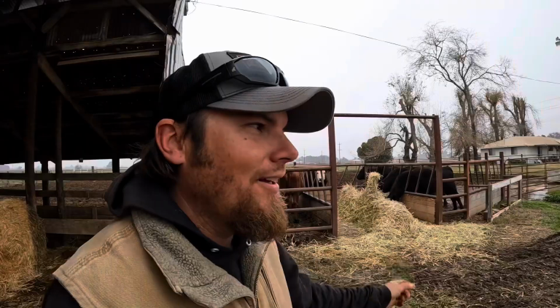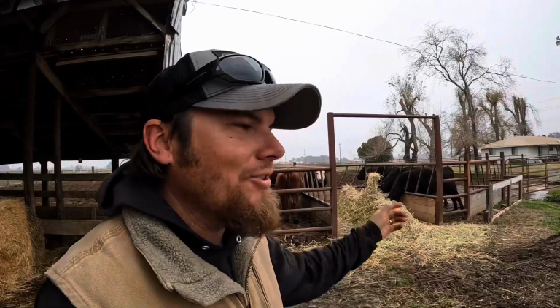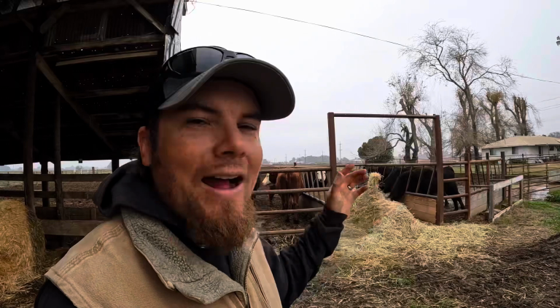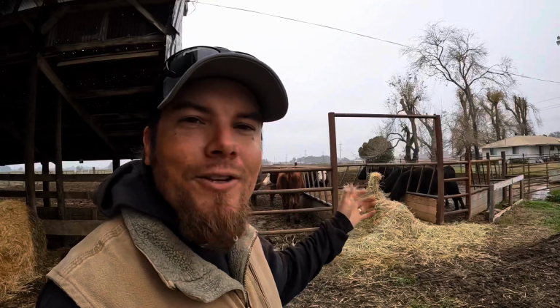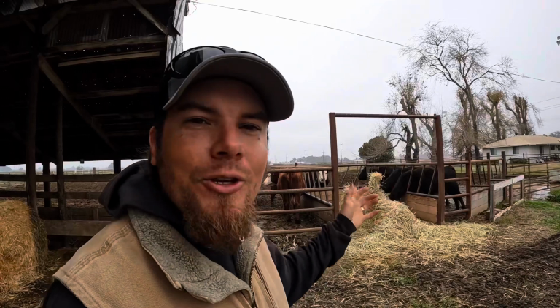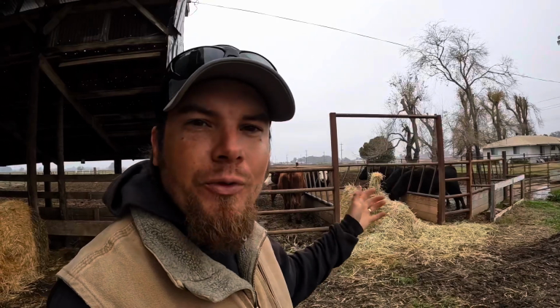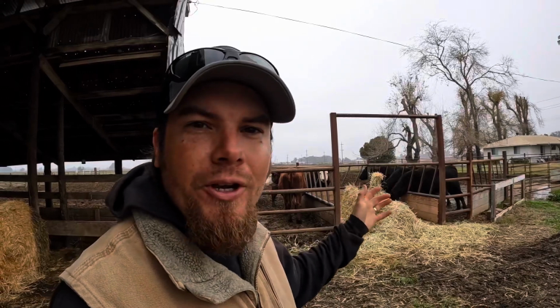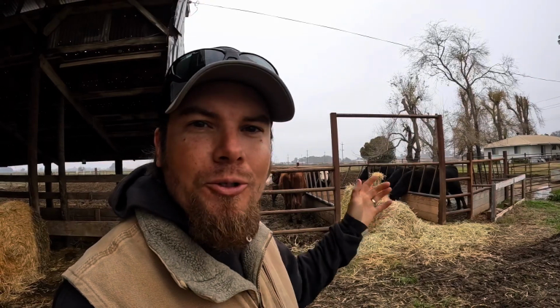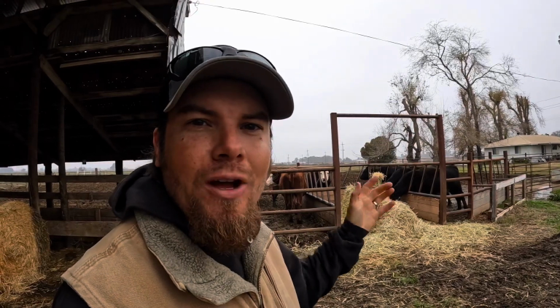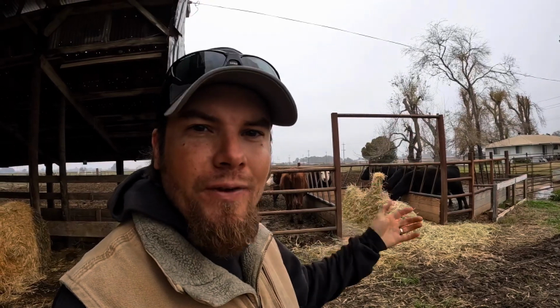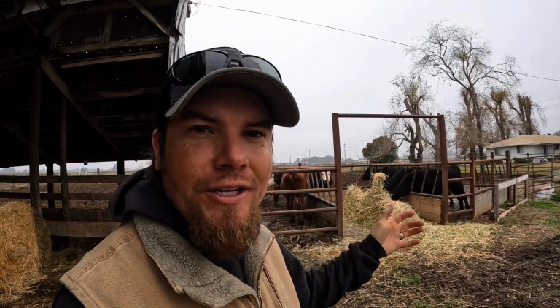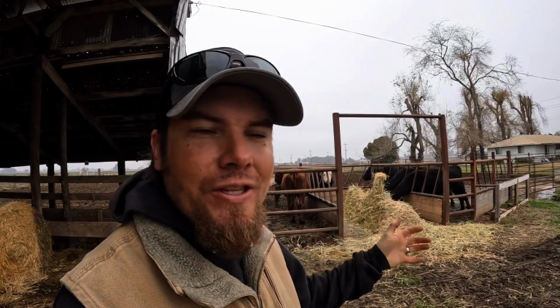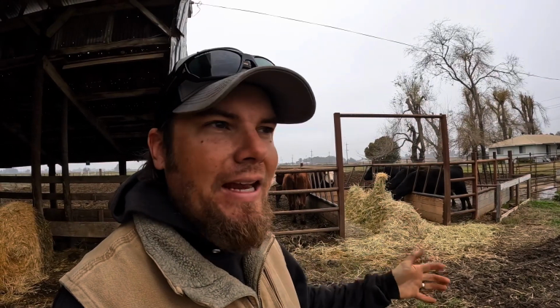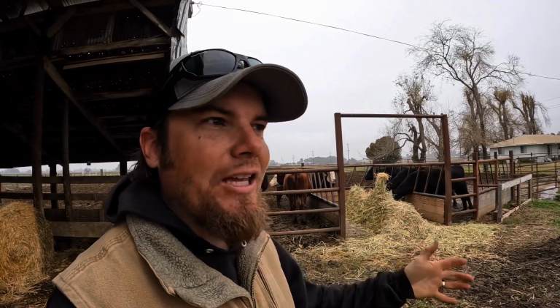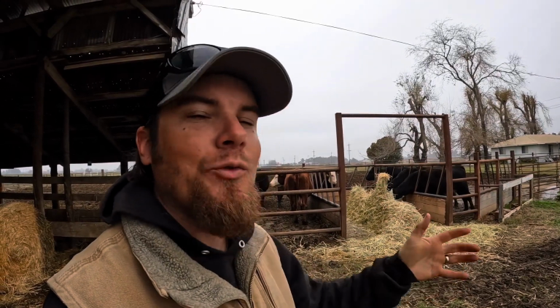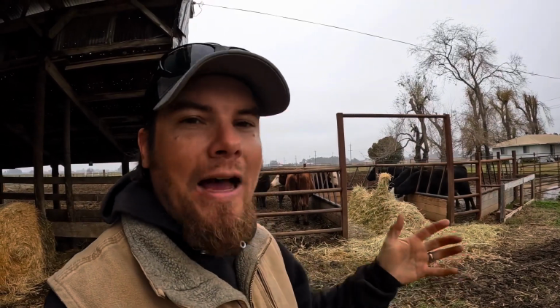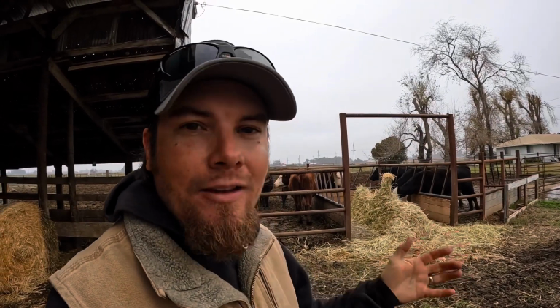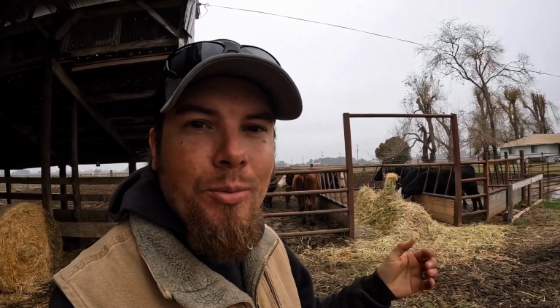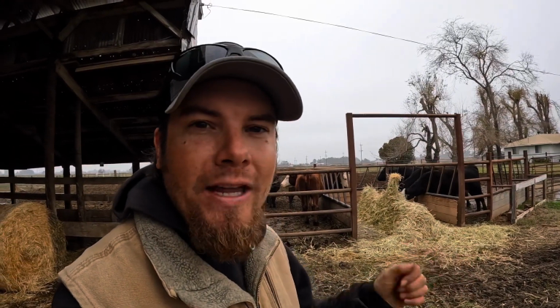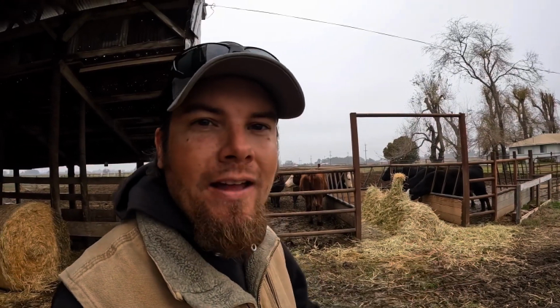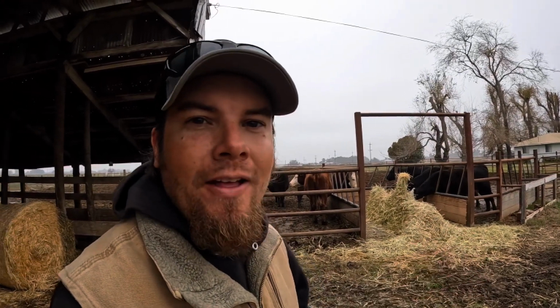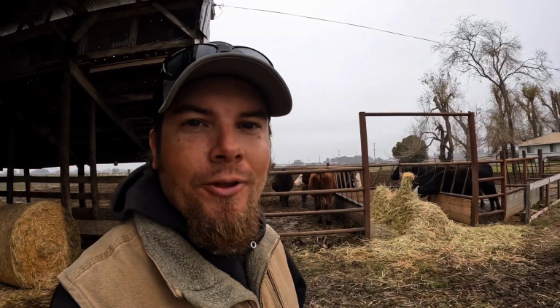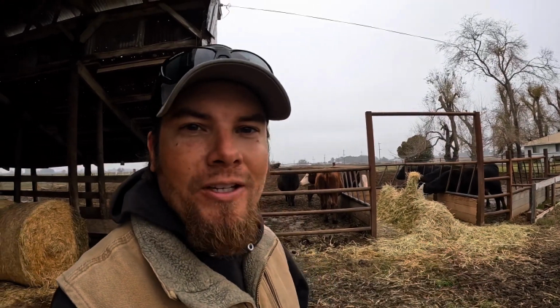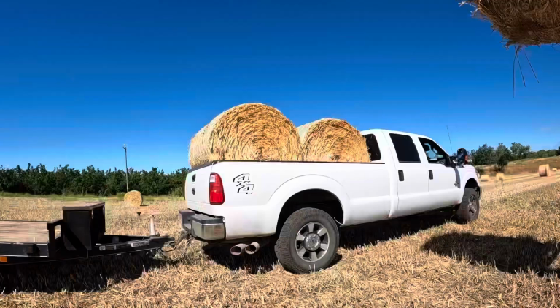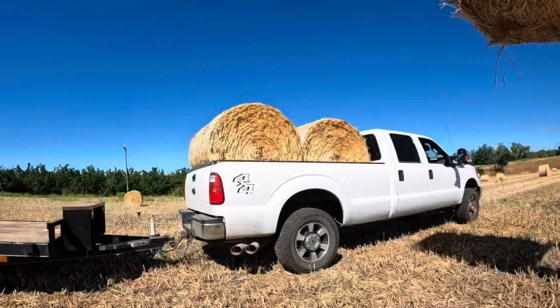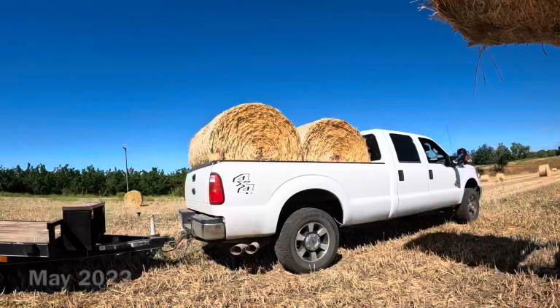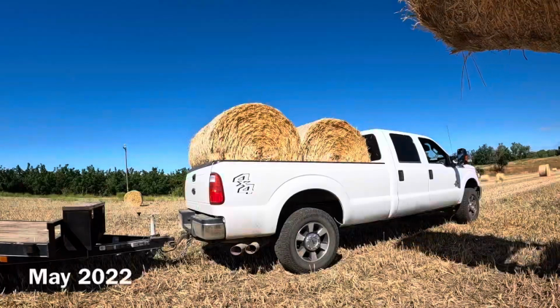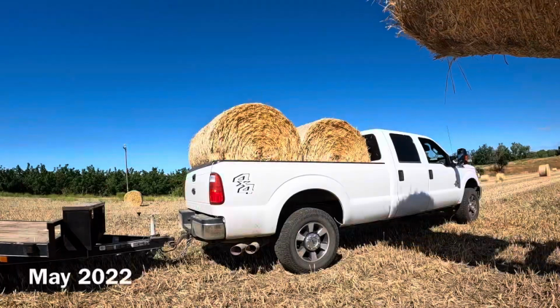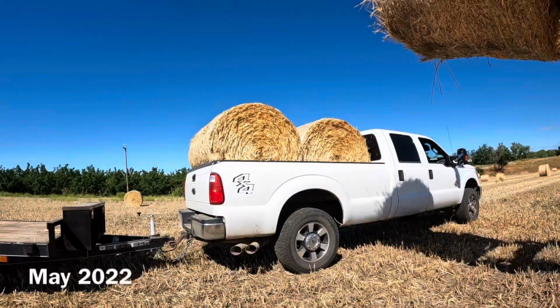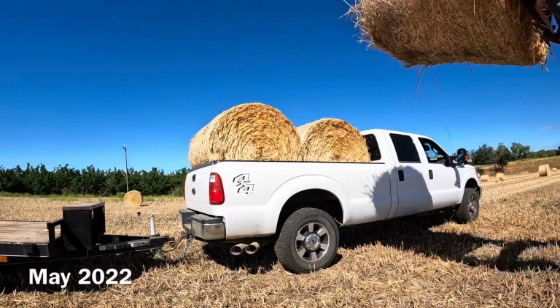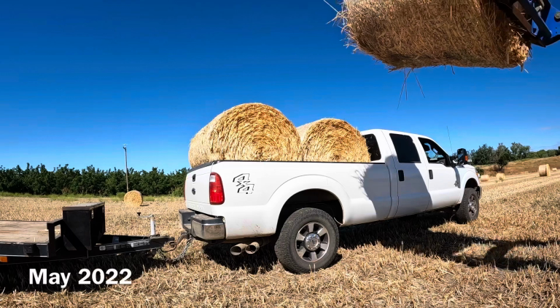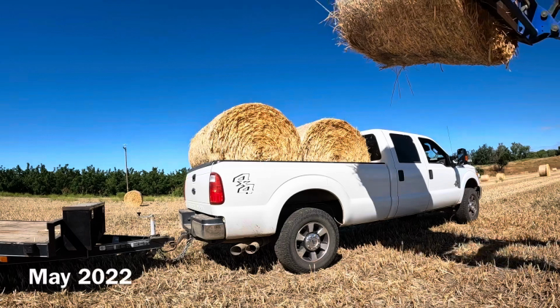So after the new feeder was all finished, I could finally bring the rest of the hay home and put it in the barn.